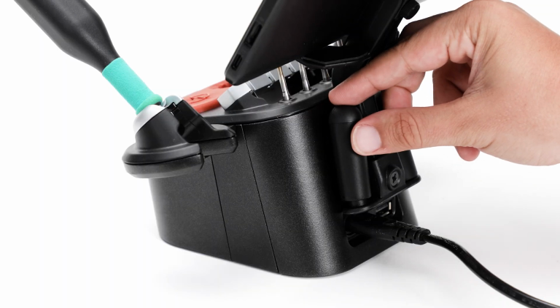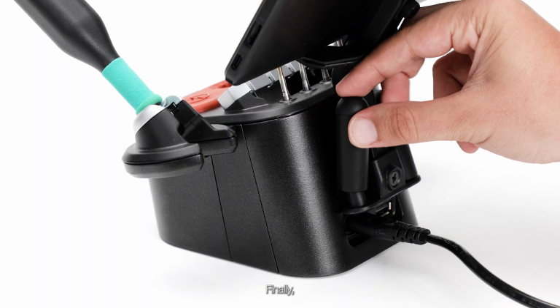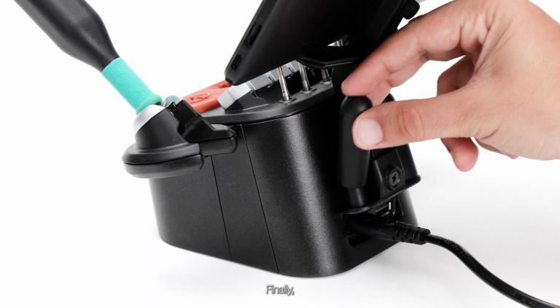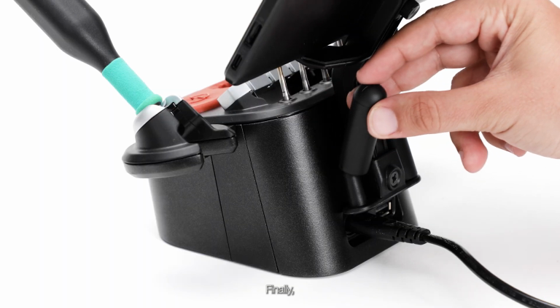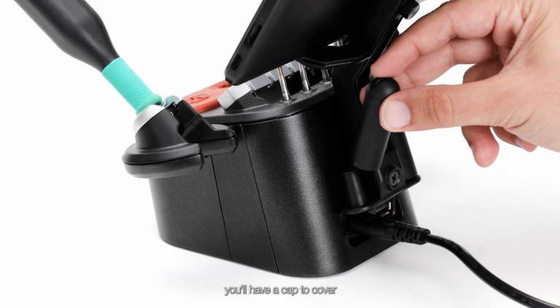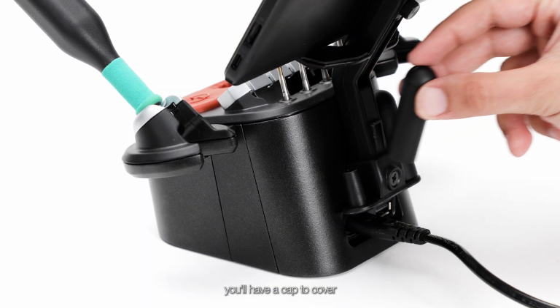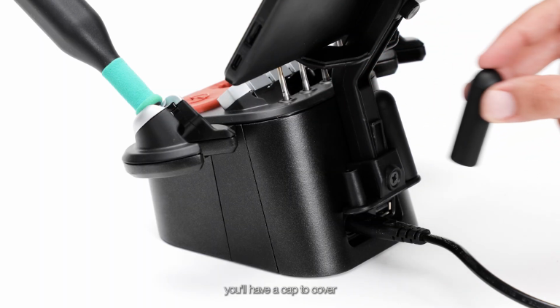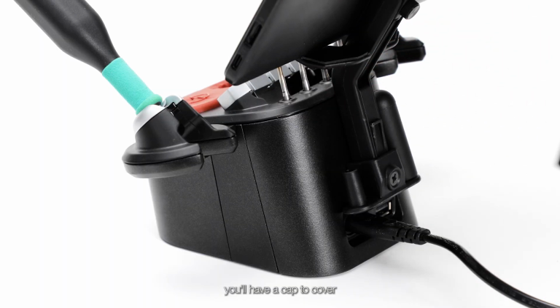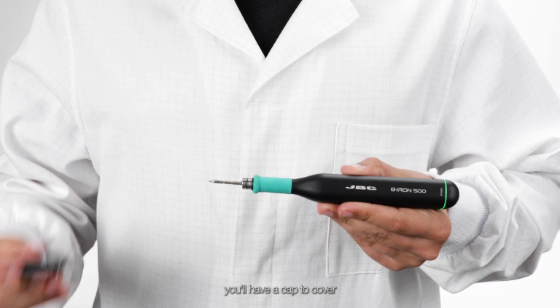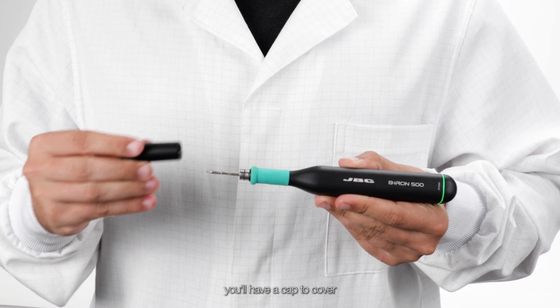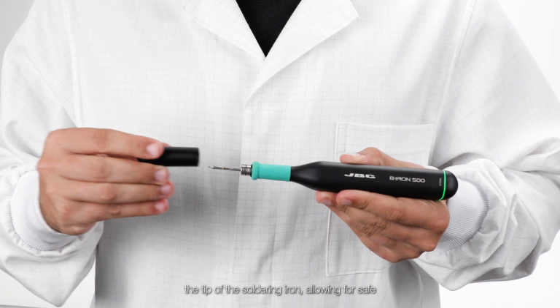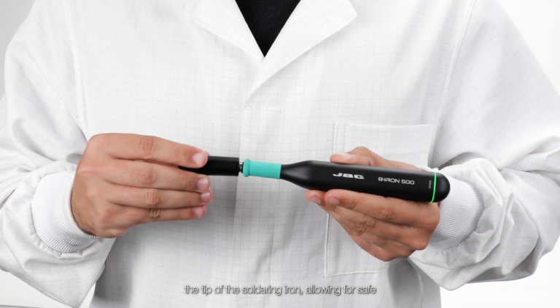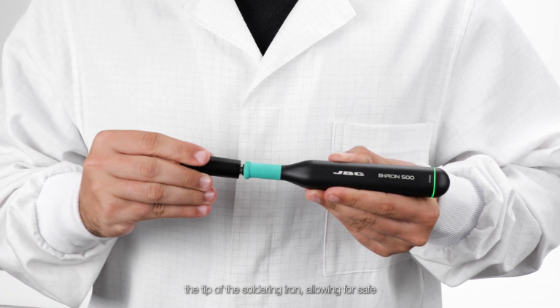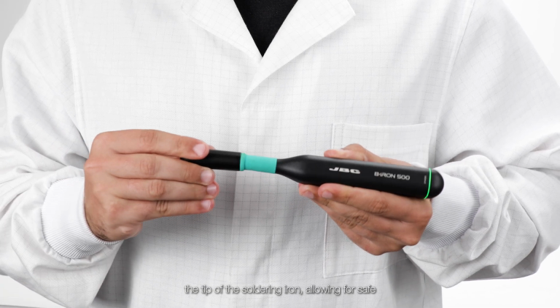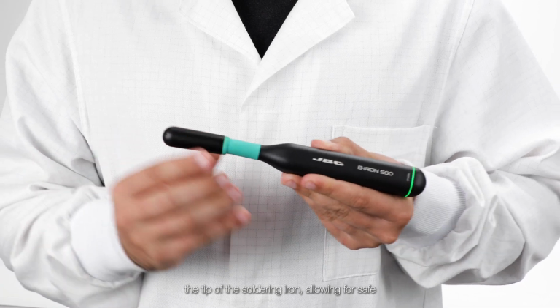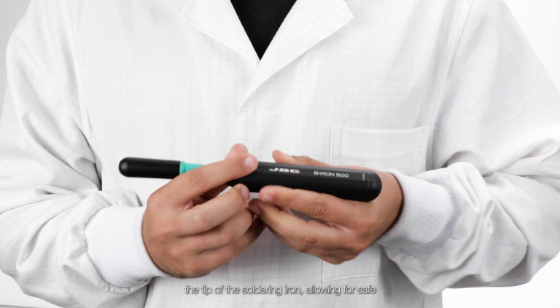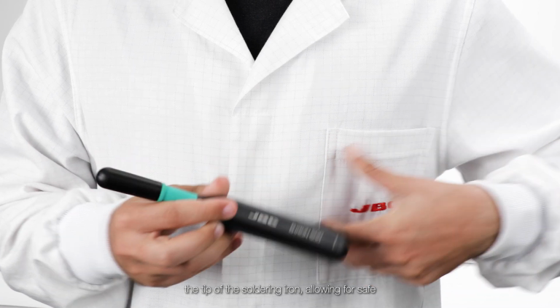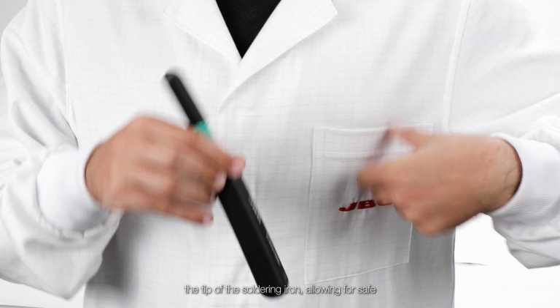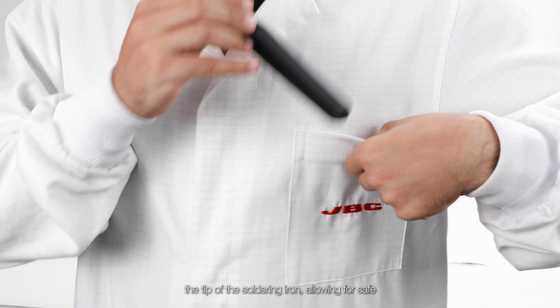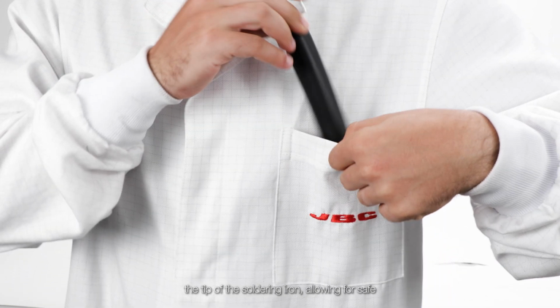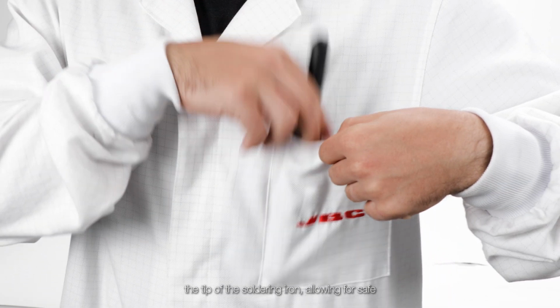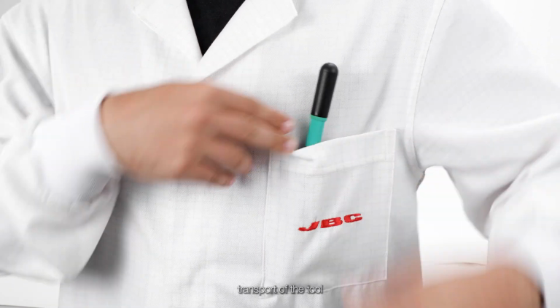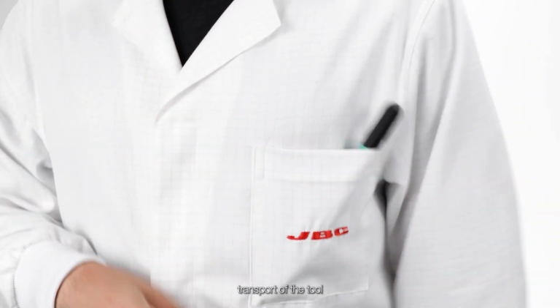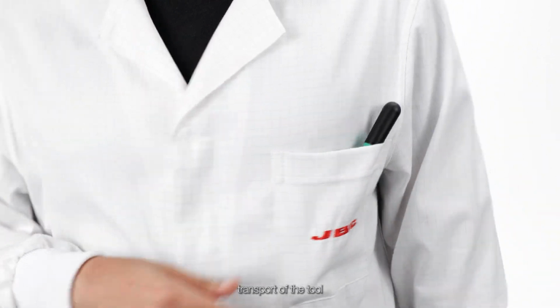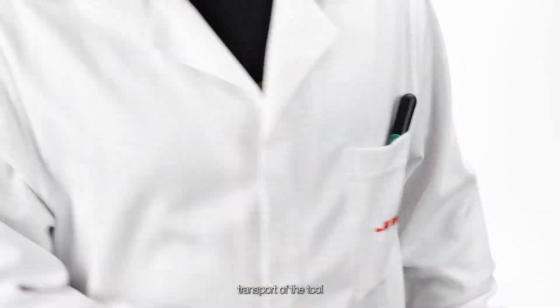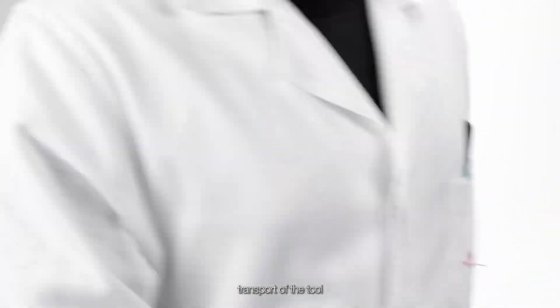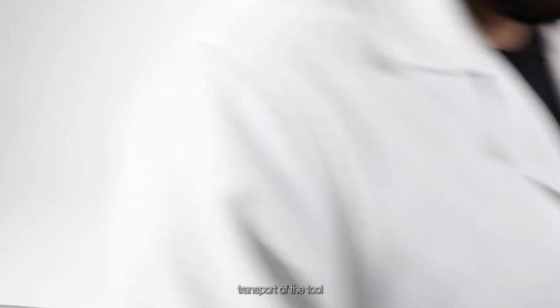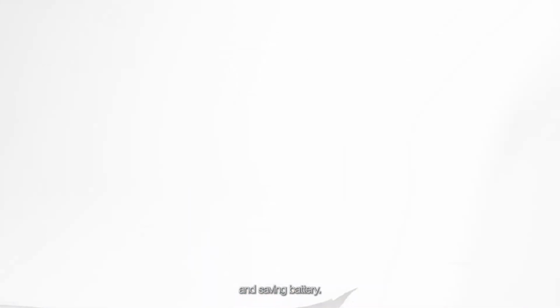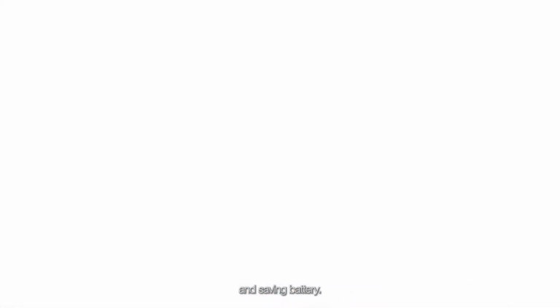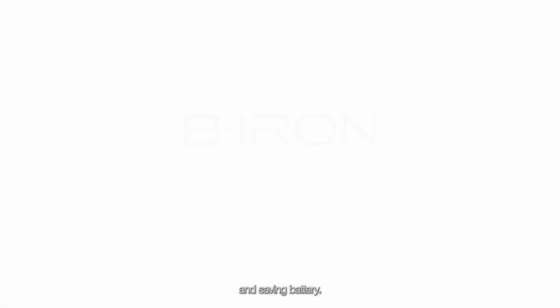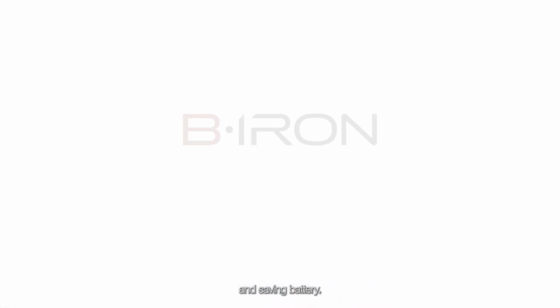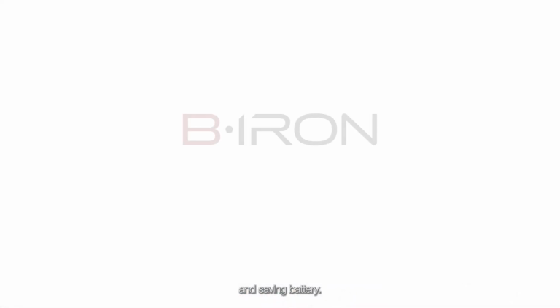Finally, you'll have a cap to cover the tip of the soldering iron, allowing for safe transport of the tool and saving battery.